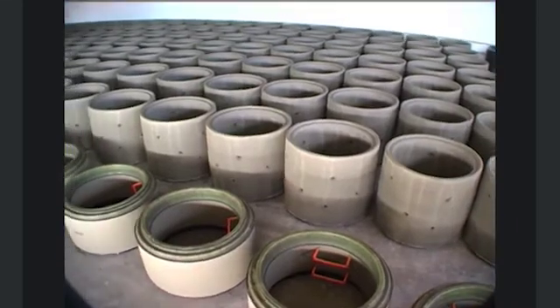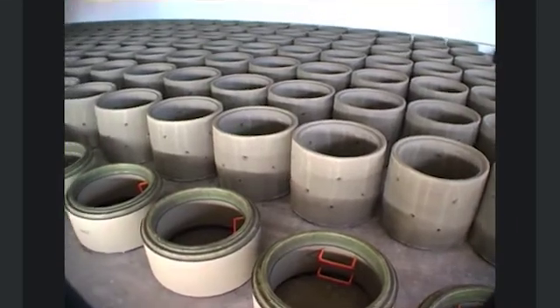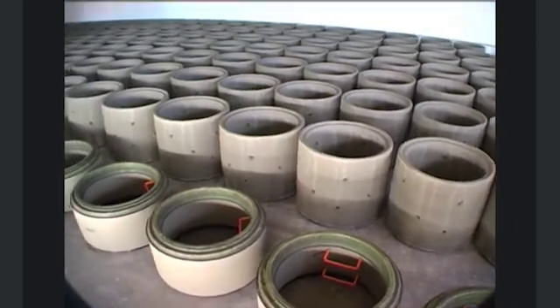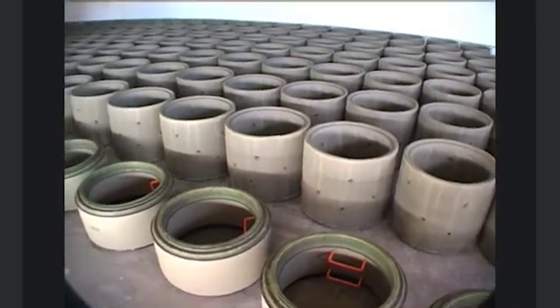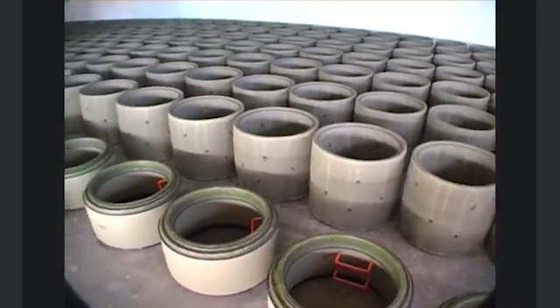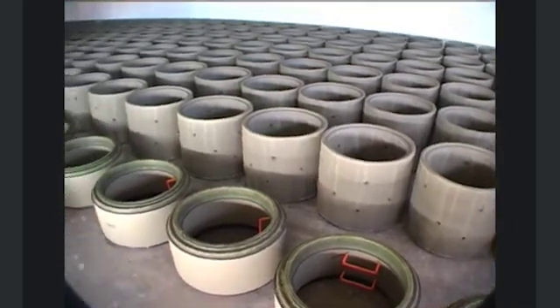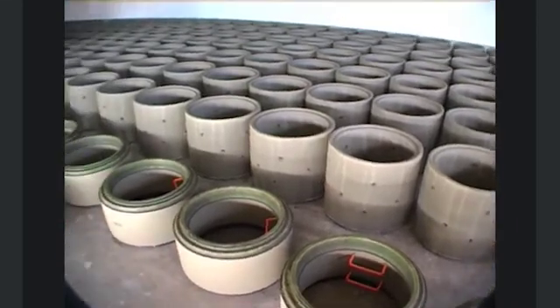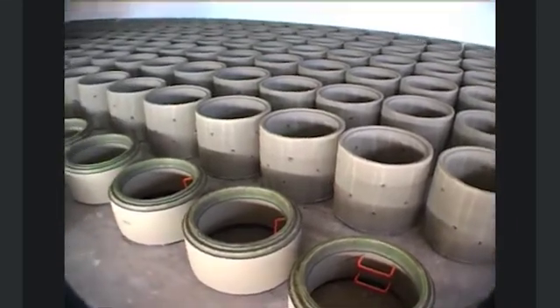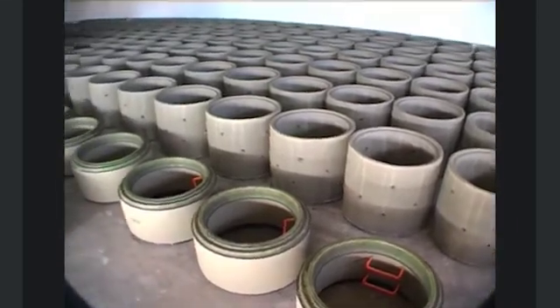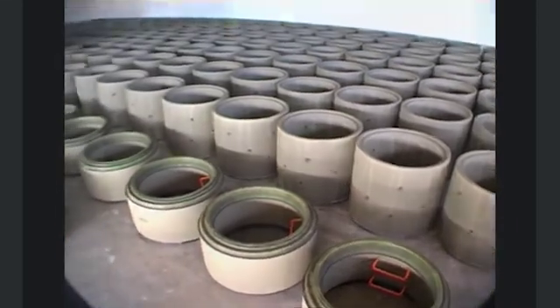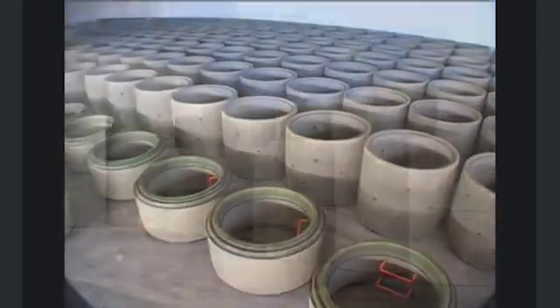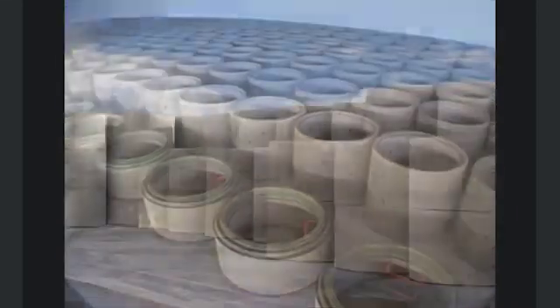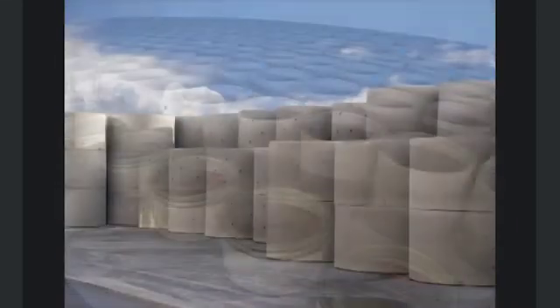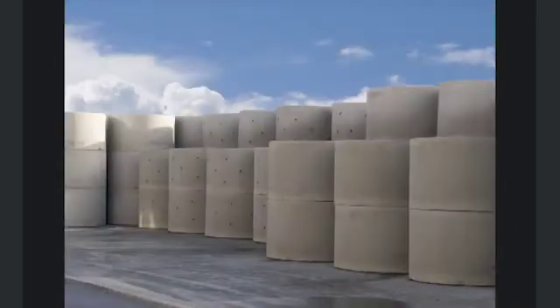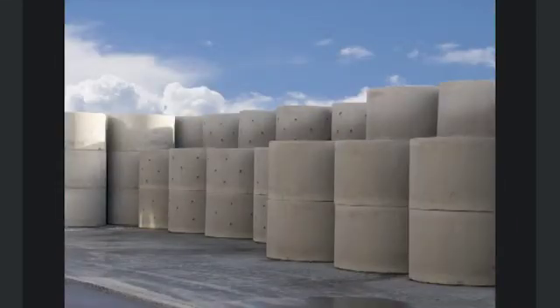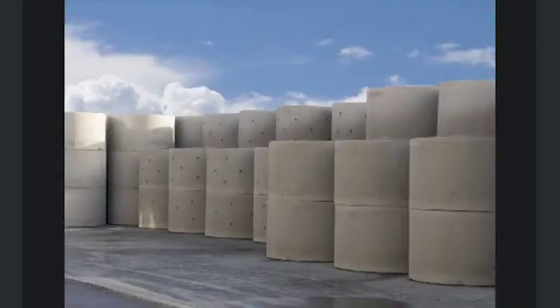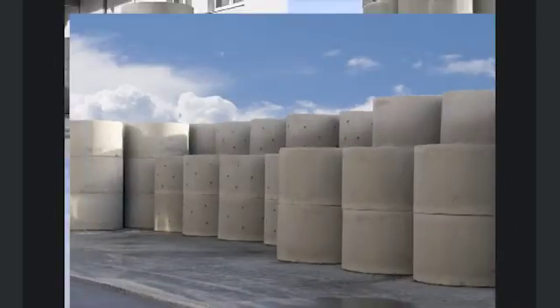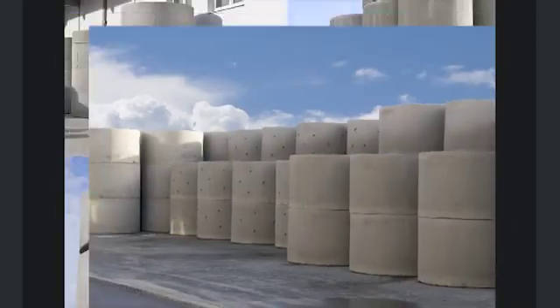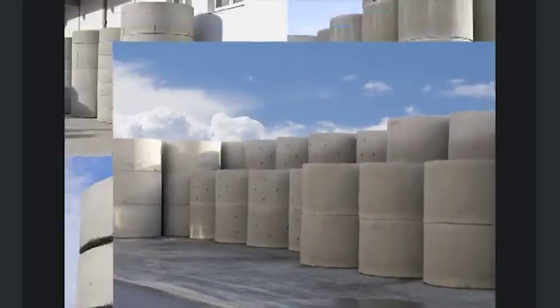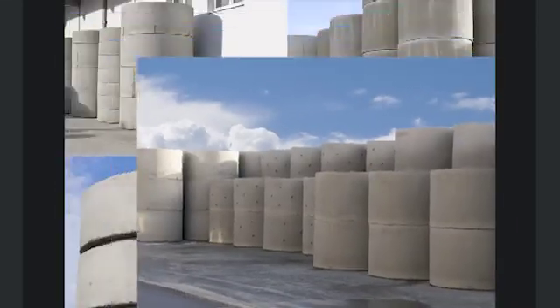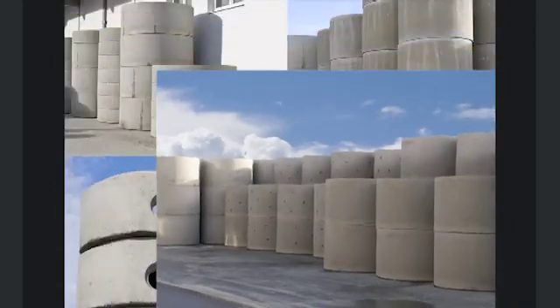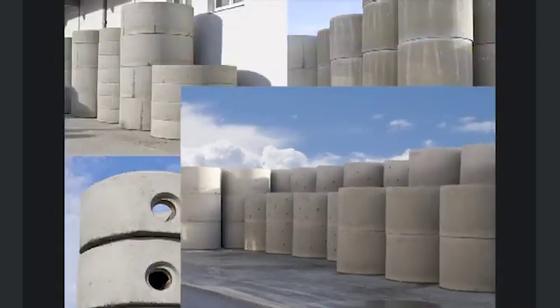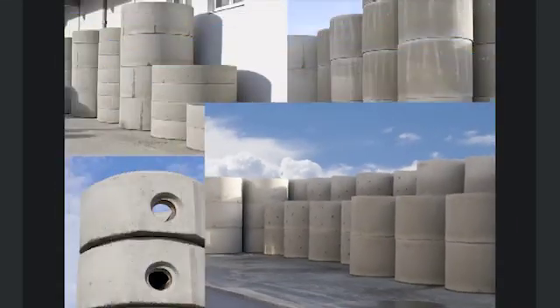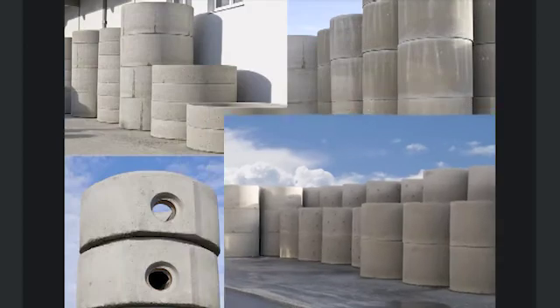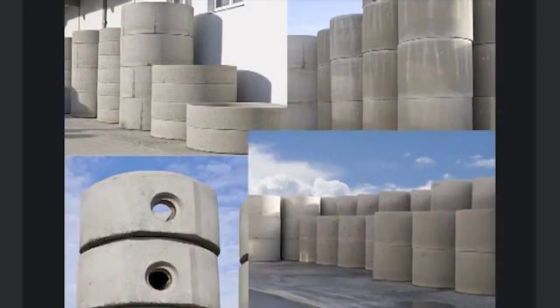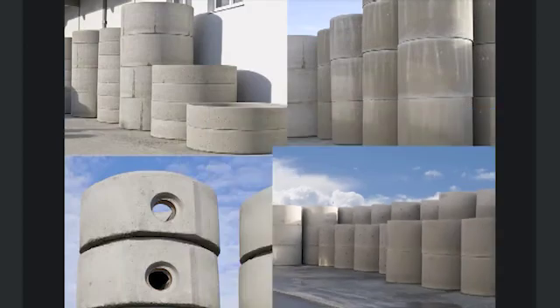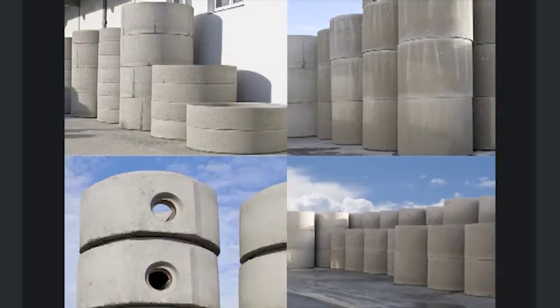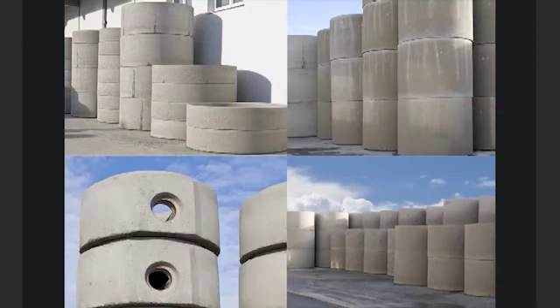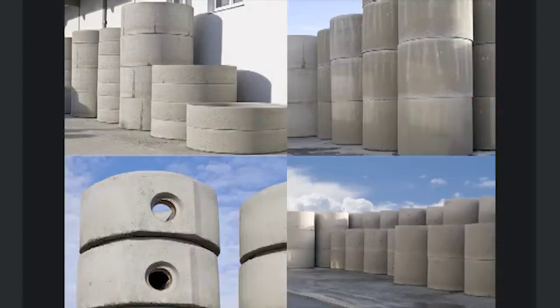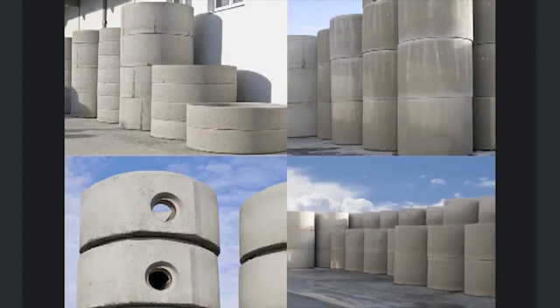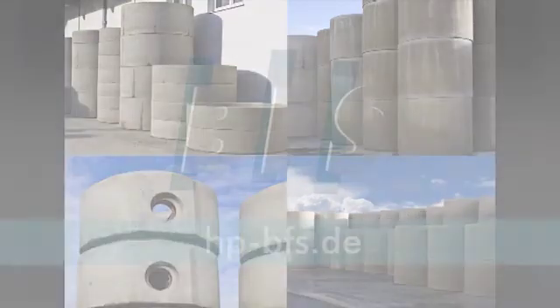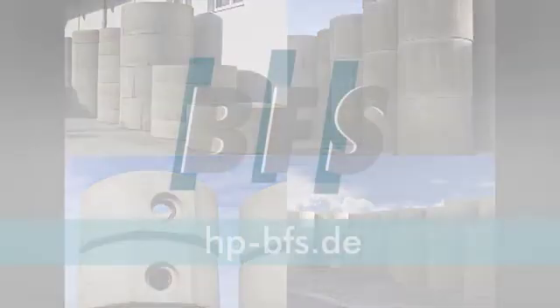Efficient production with an extremely large product spectrum. Karibik by BFS.